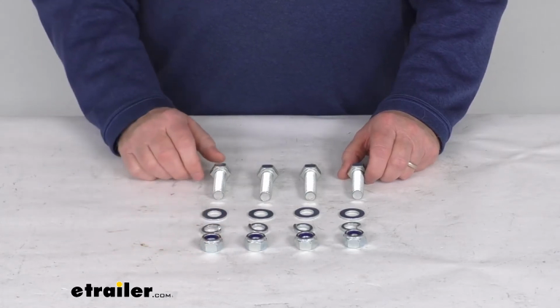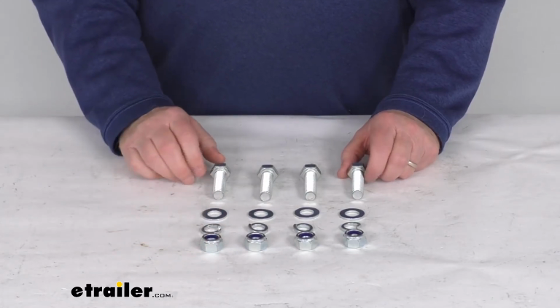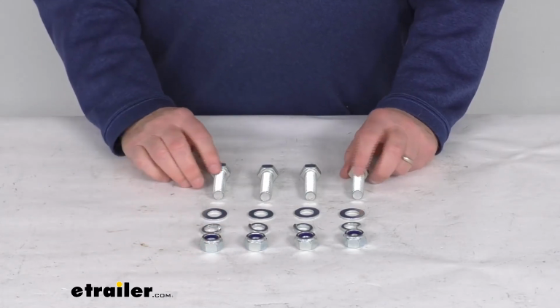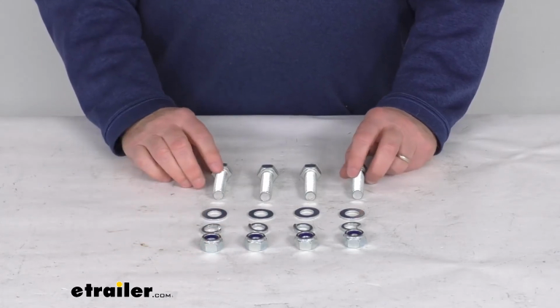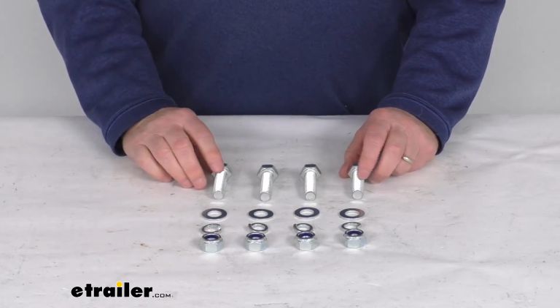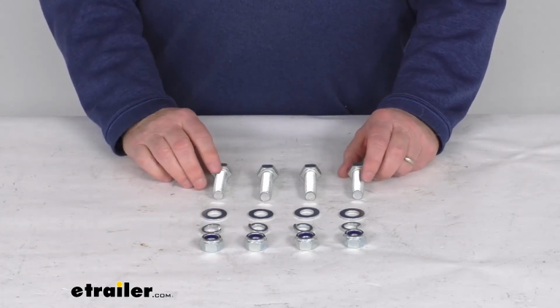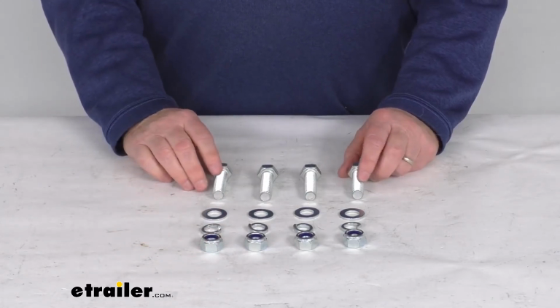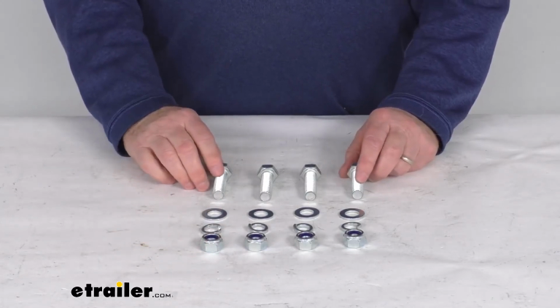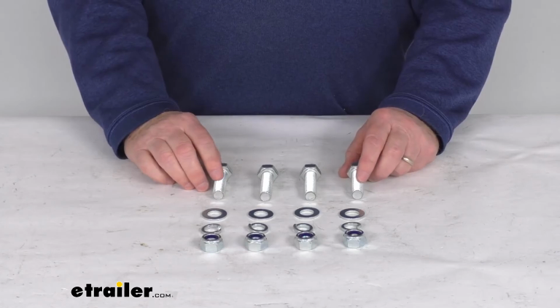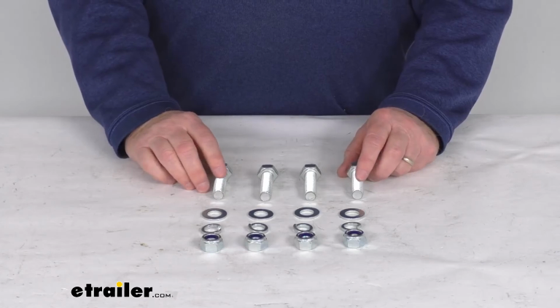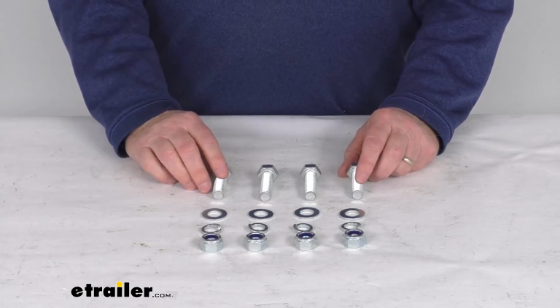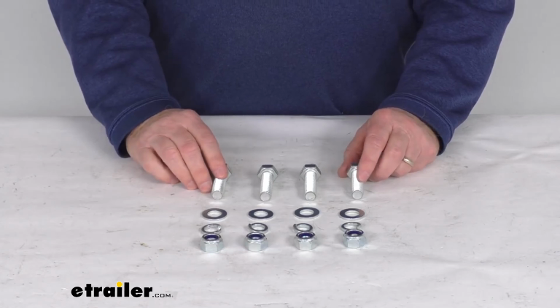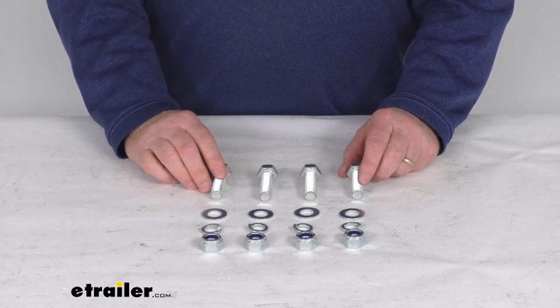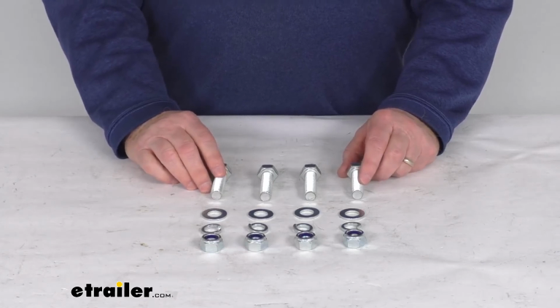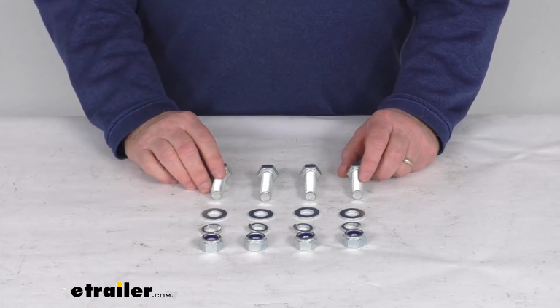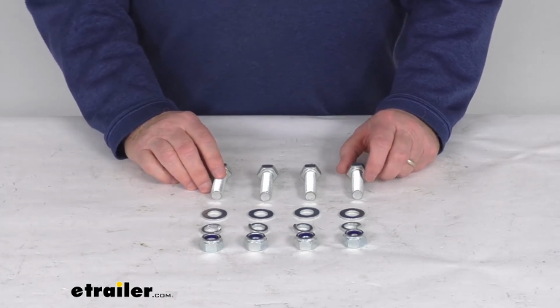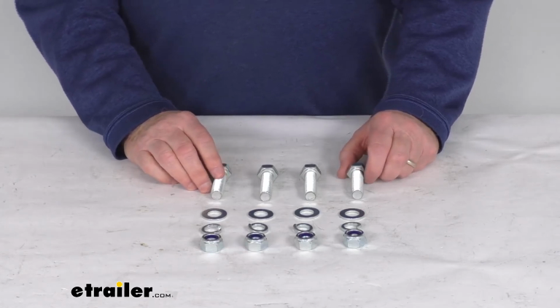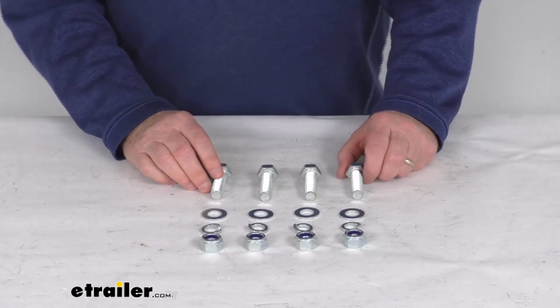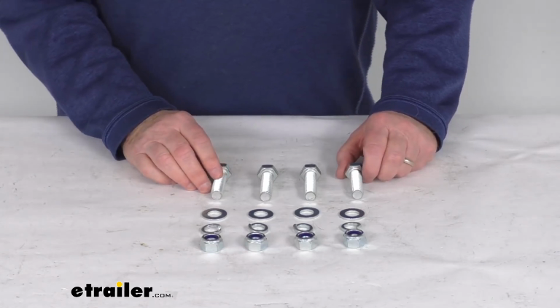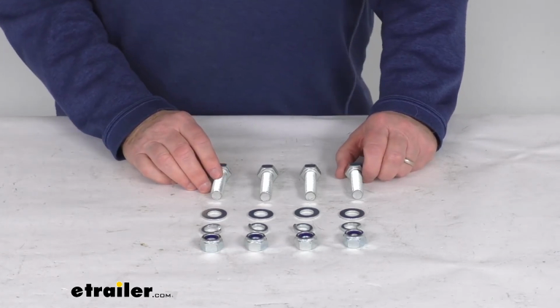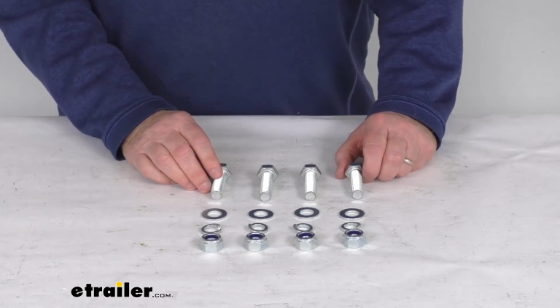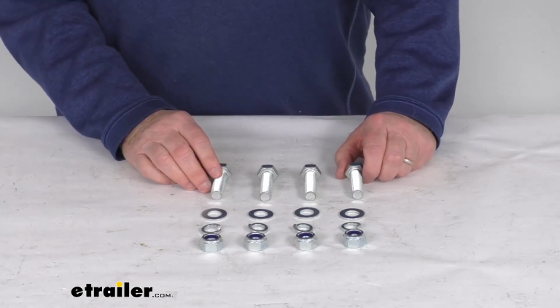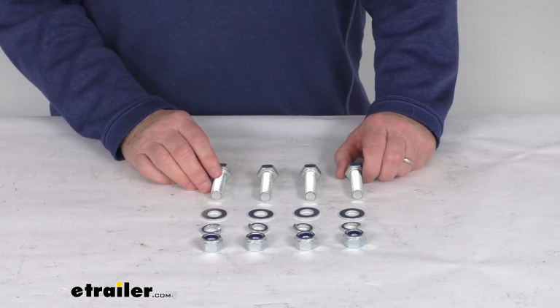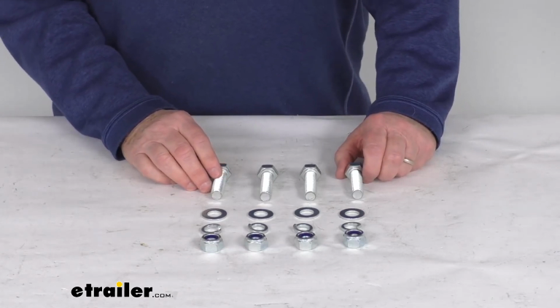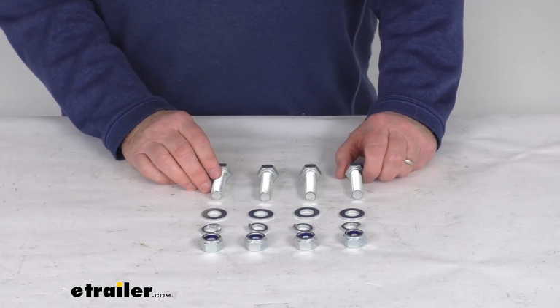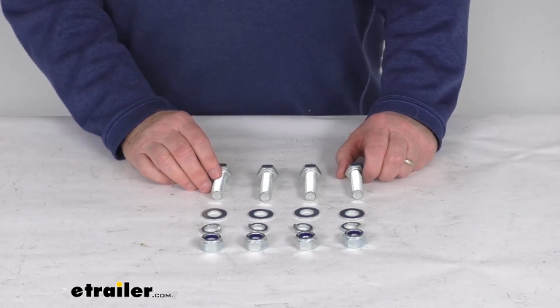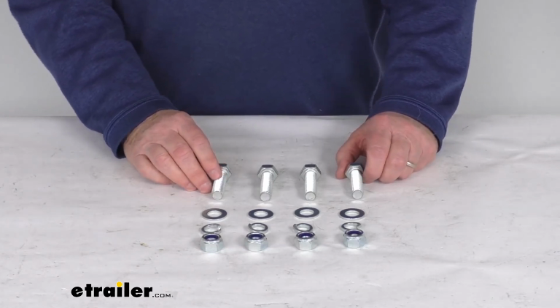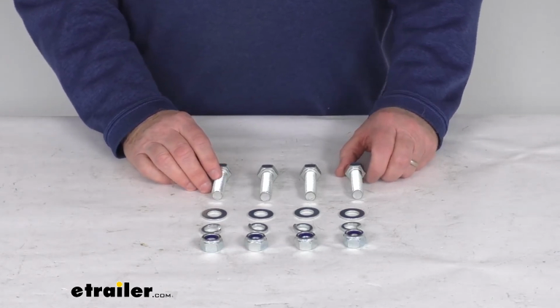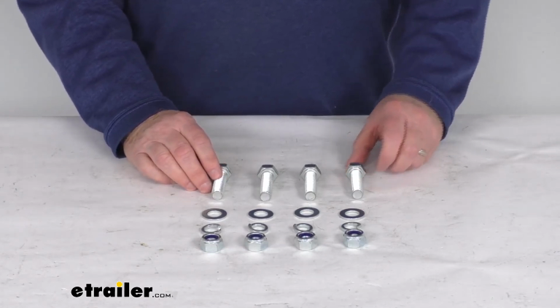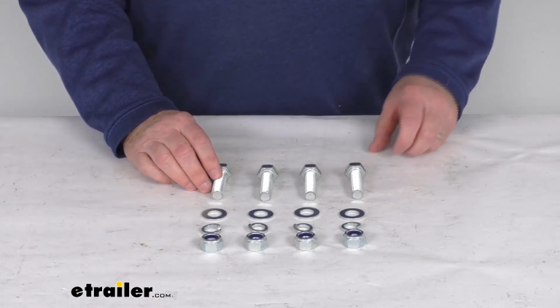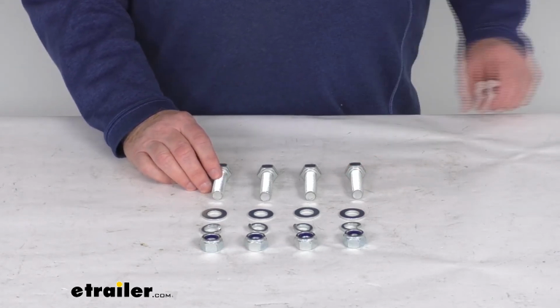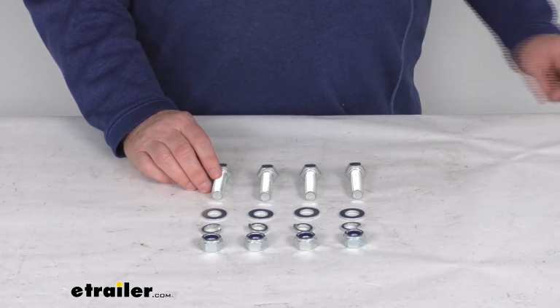But that should do it for the review on the replacement head mounting hardware for the Curt R-Series fifth wheel slider hitches.